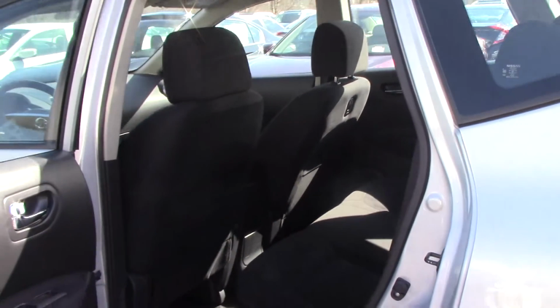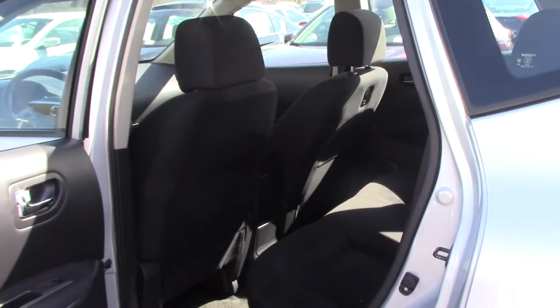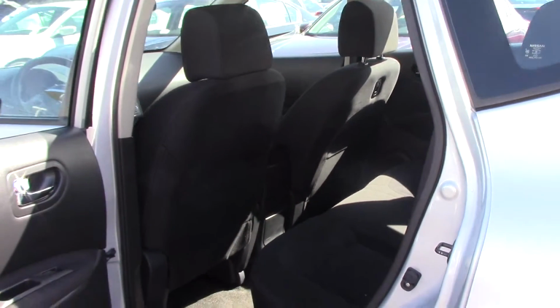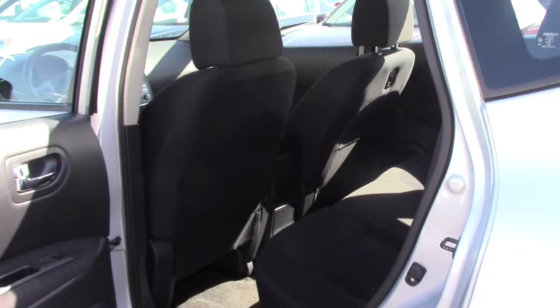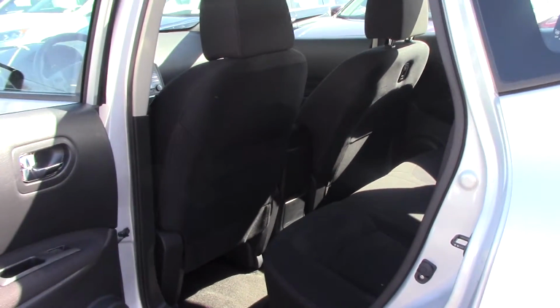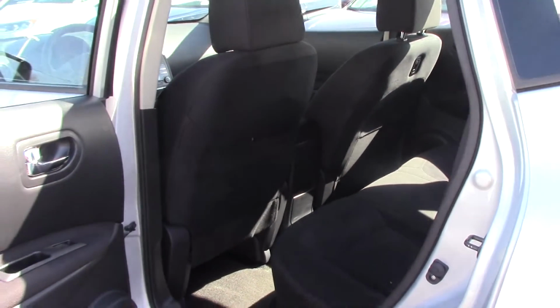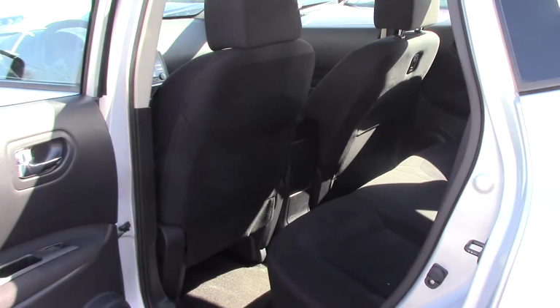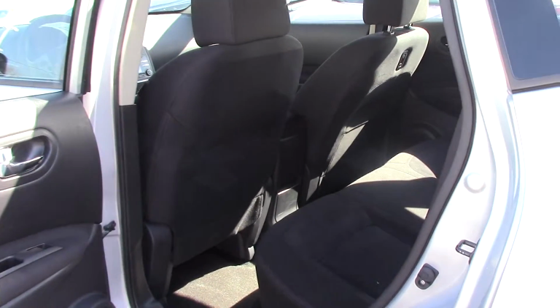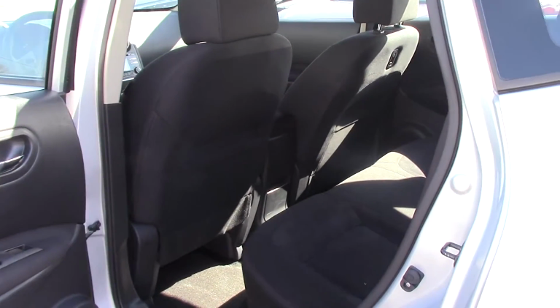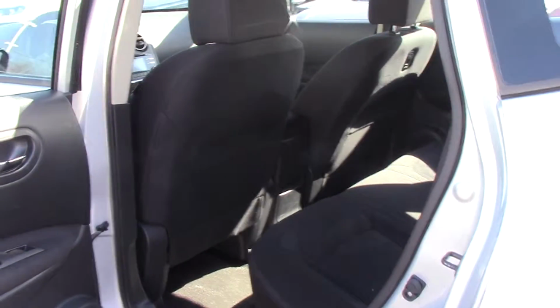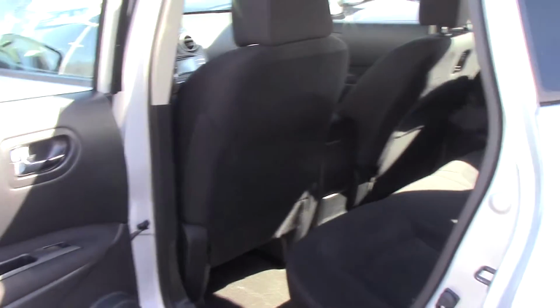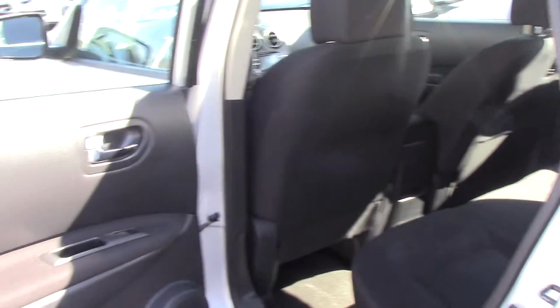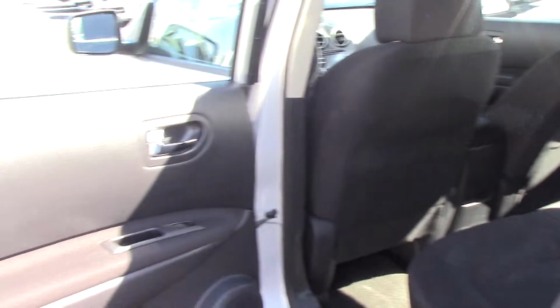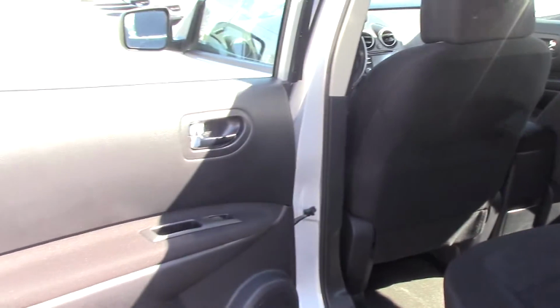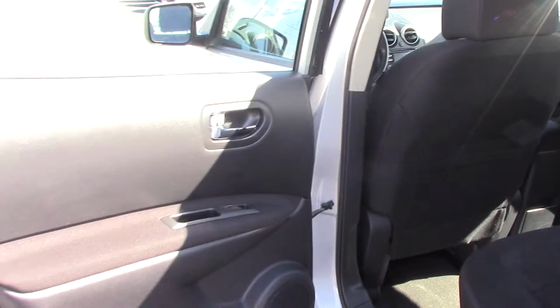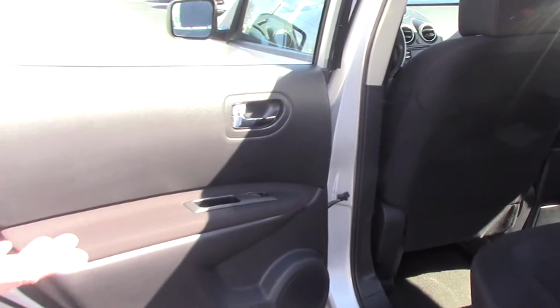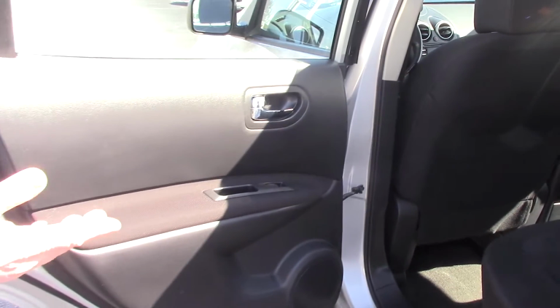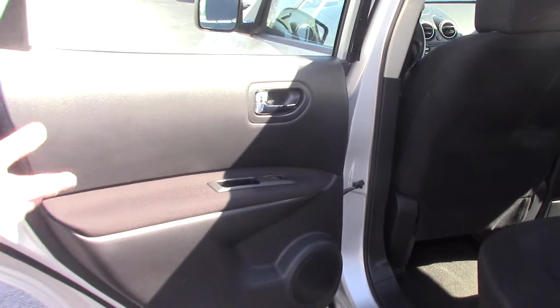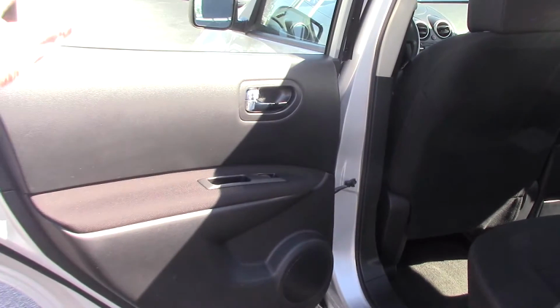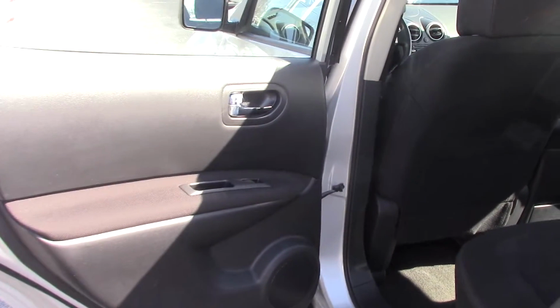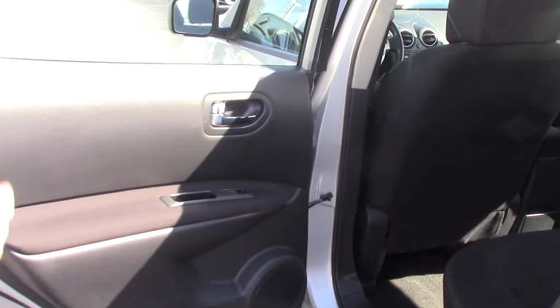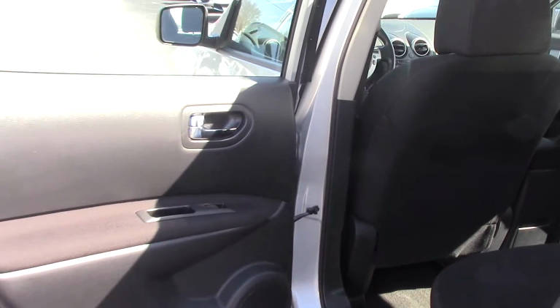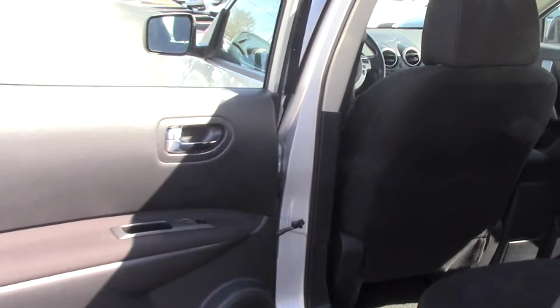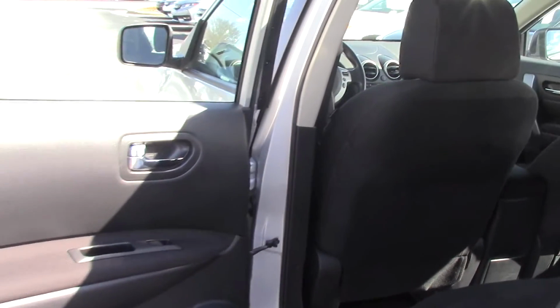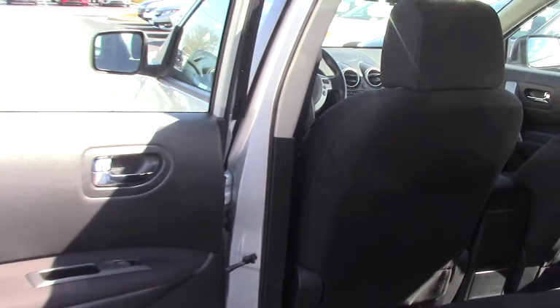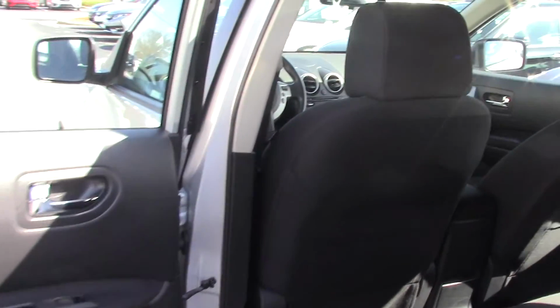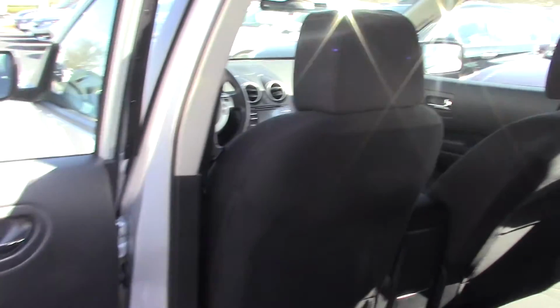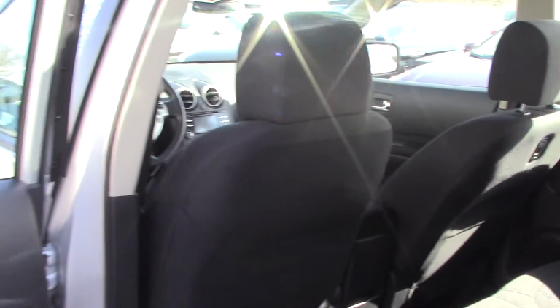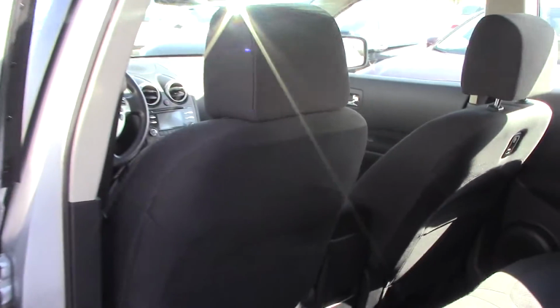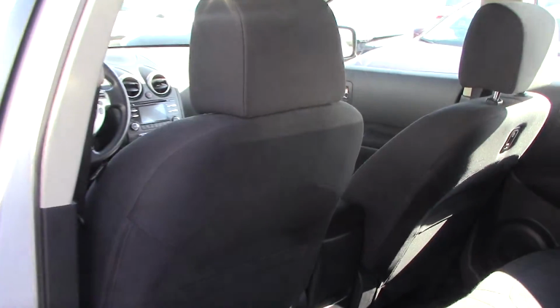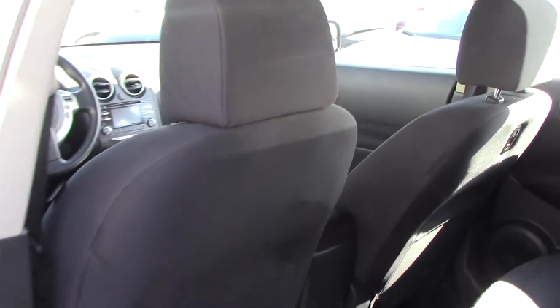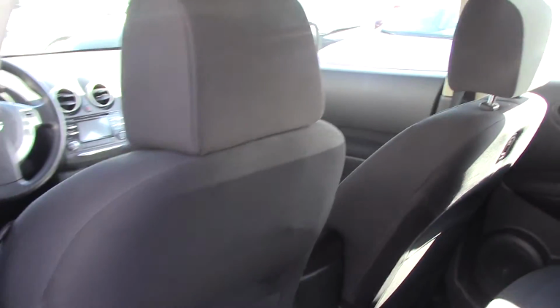There are power windows, power locks, cruise, tilt, and CD. I'll show you some of the features on the inside of the vehicle.